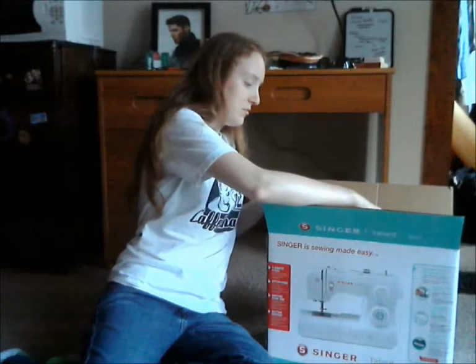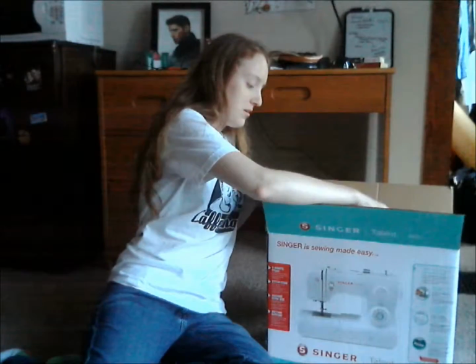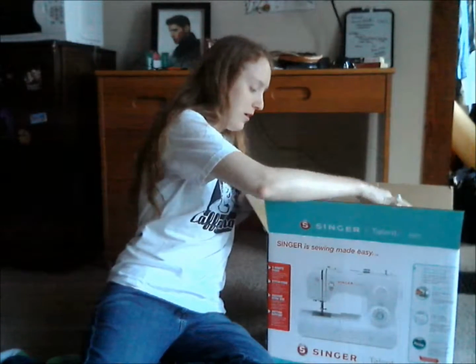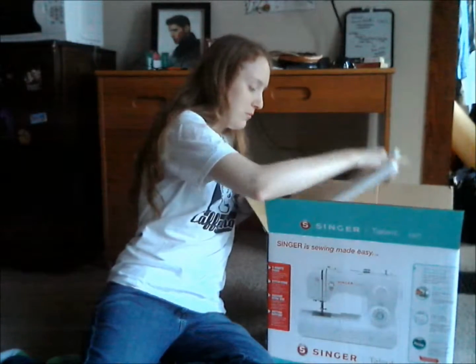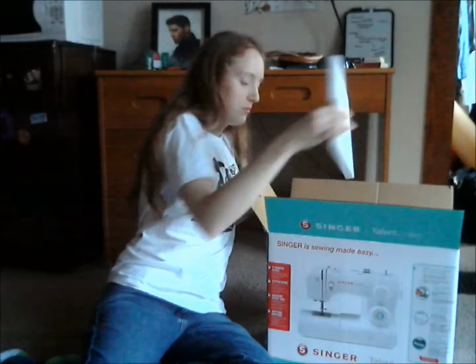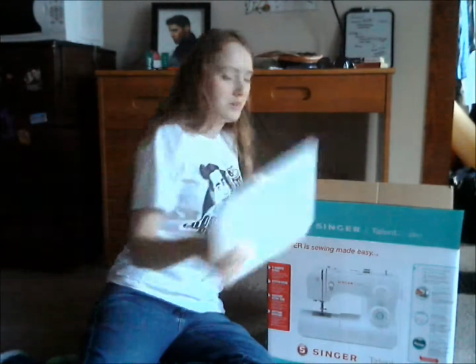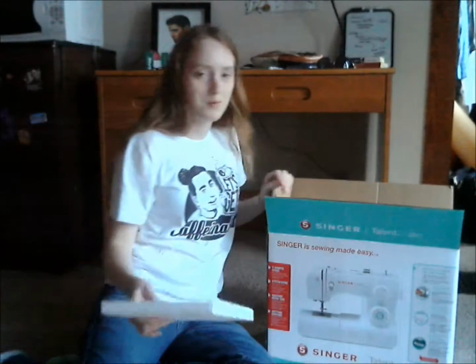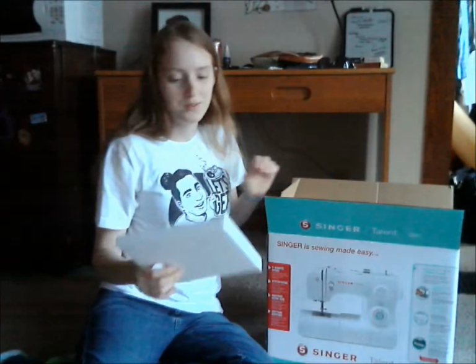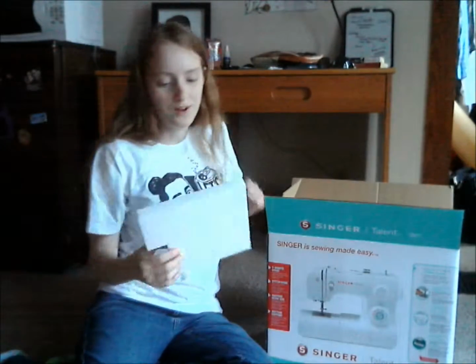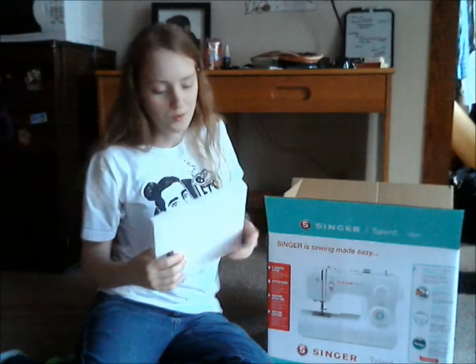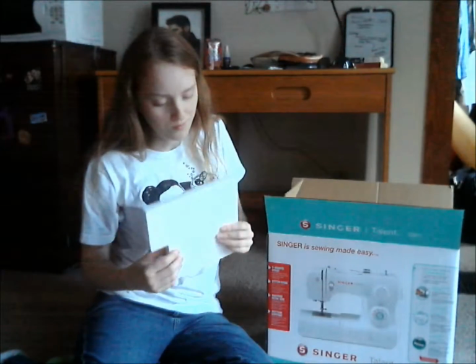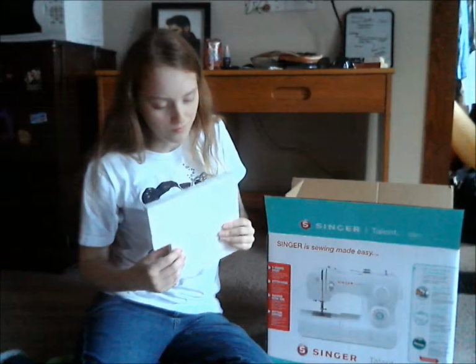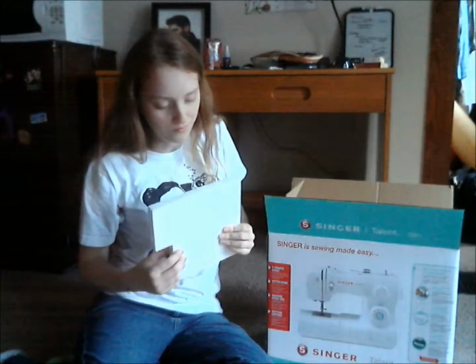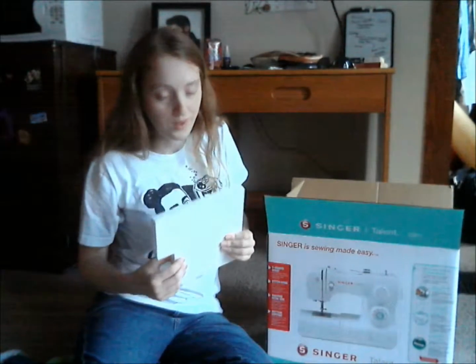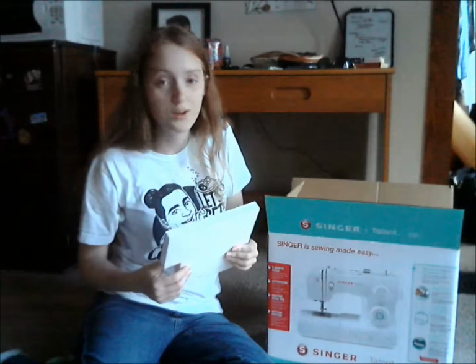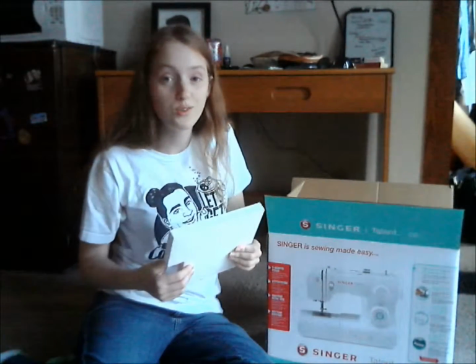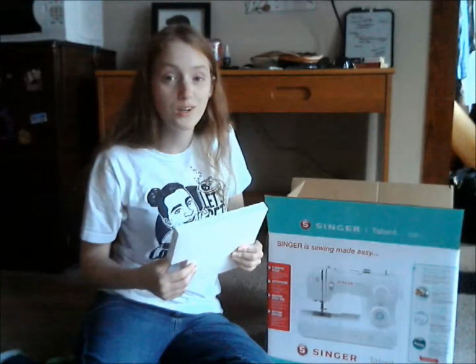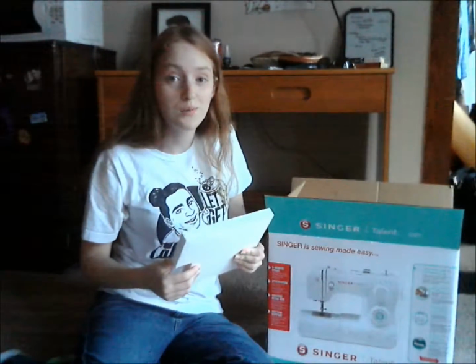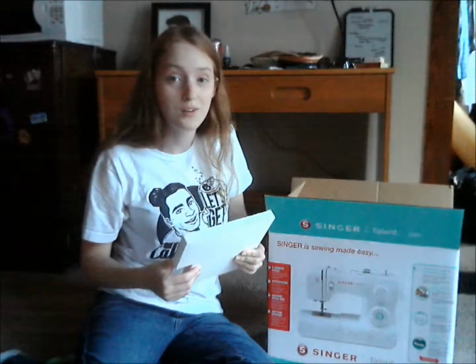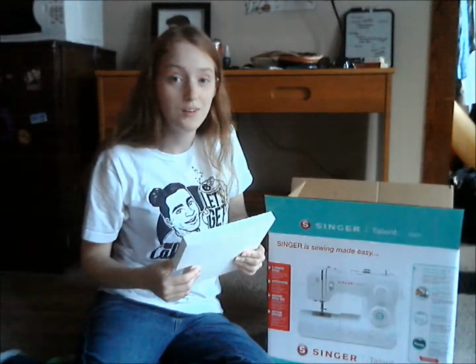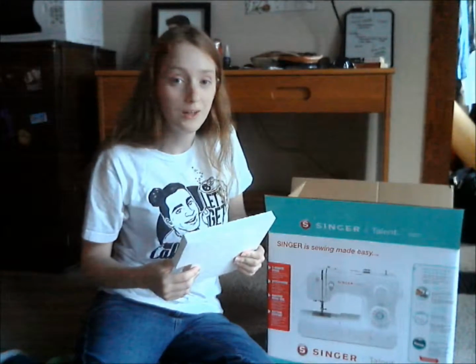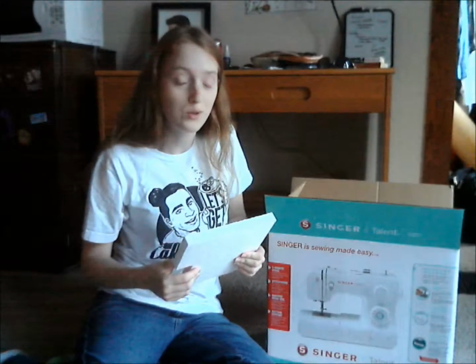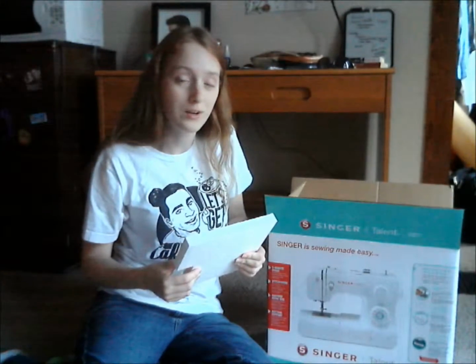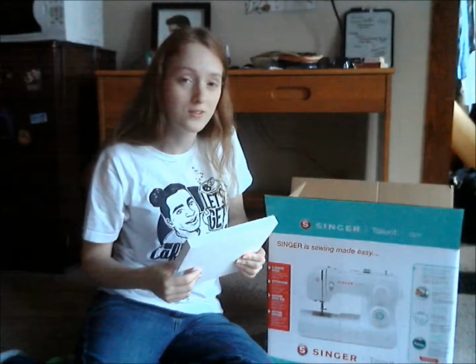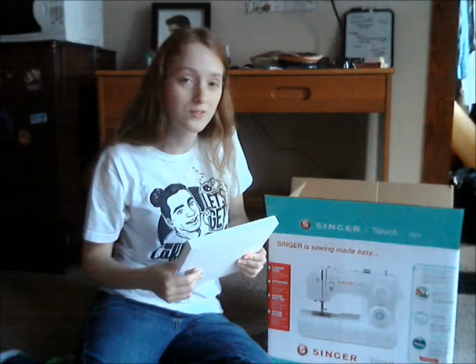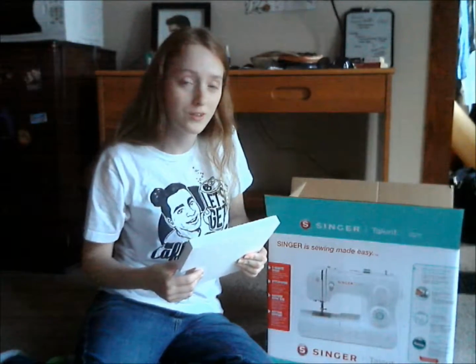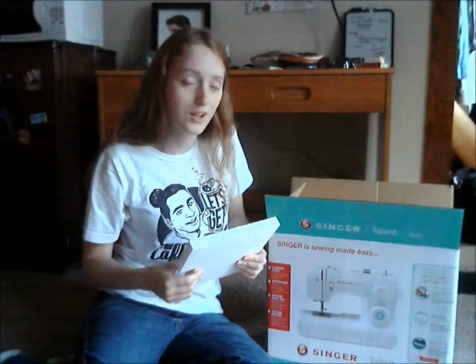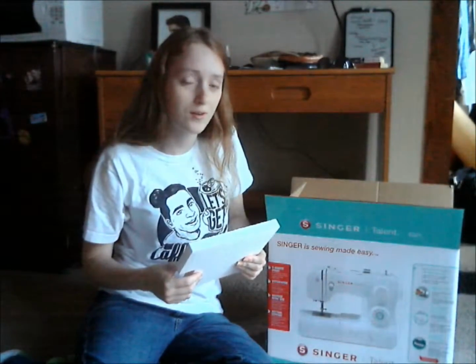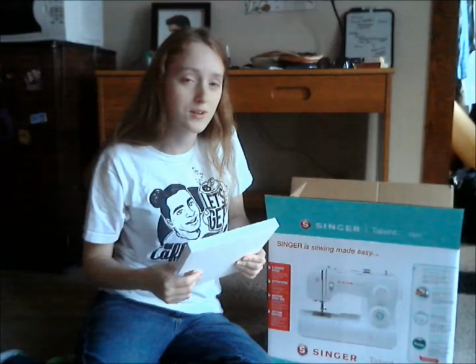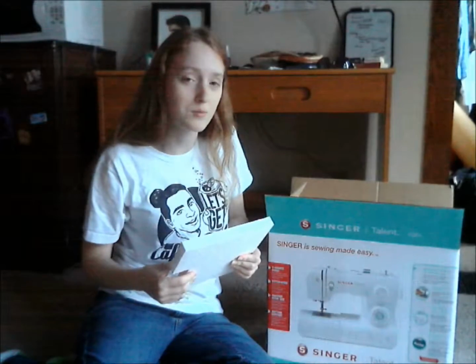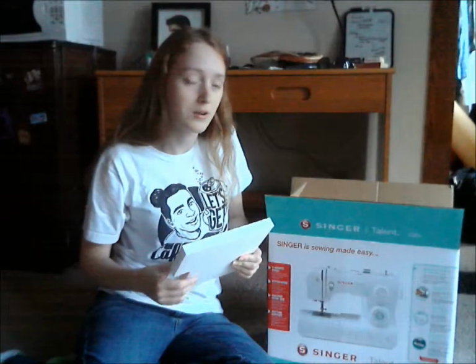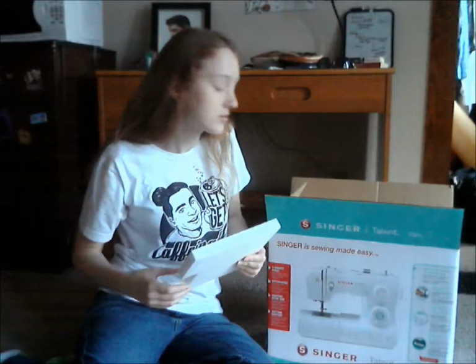I'm happy because it comes with styrofoam that I can use for cosplay. Thank you, Singer, for thinking of cosplayers.